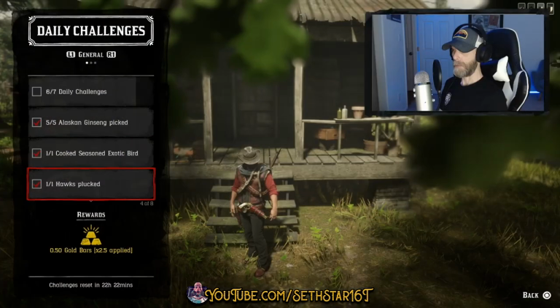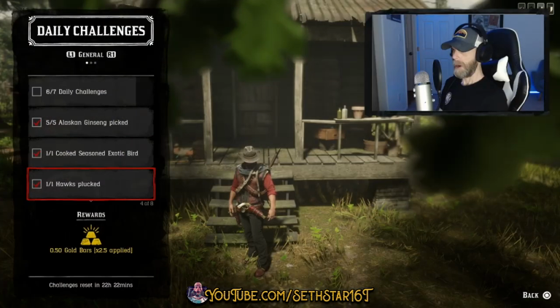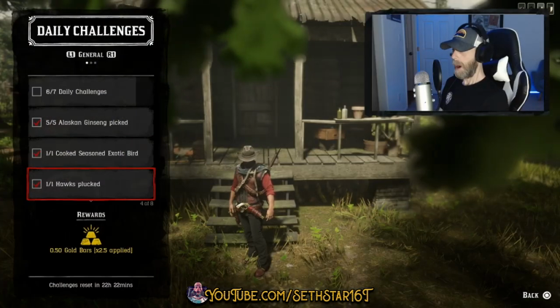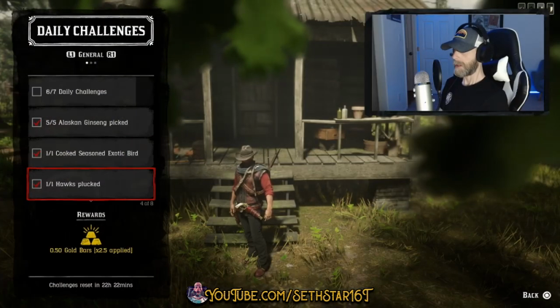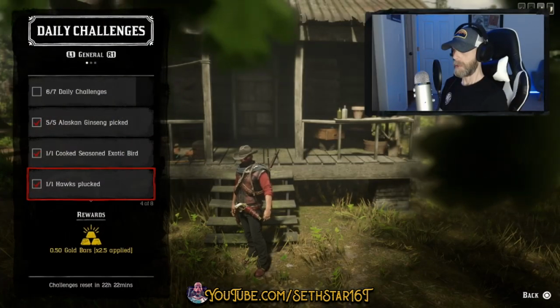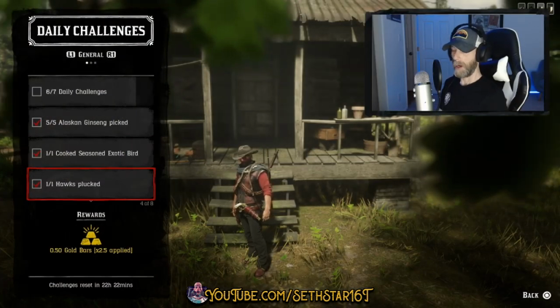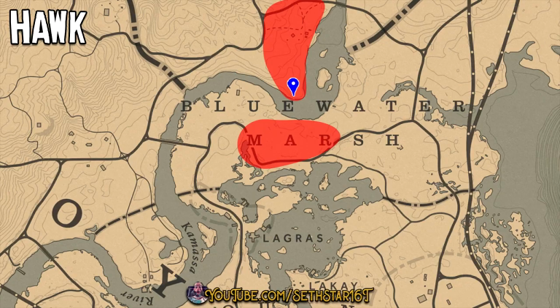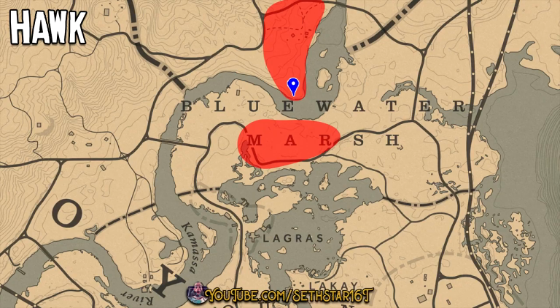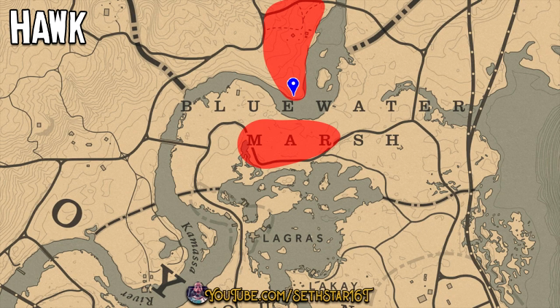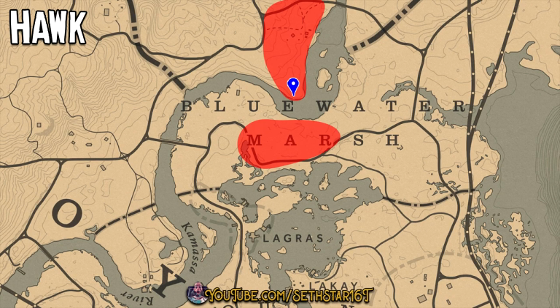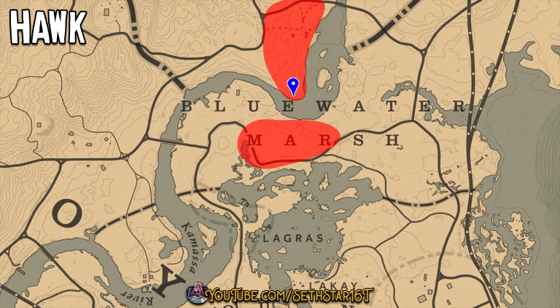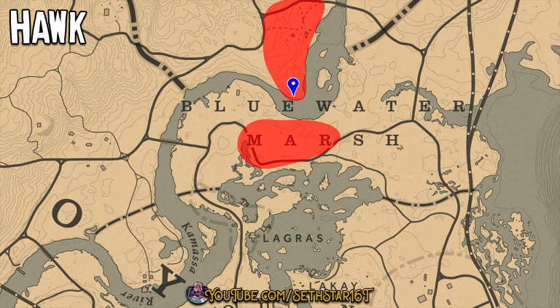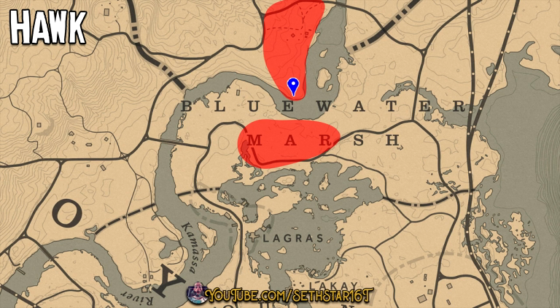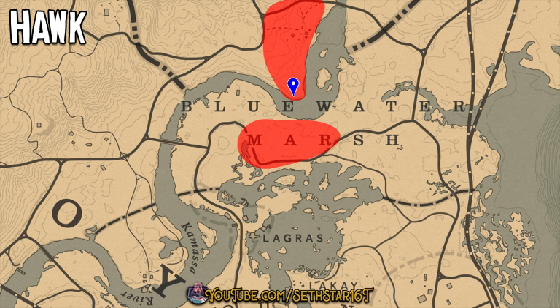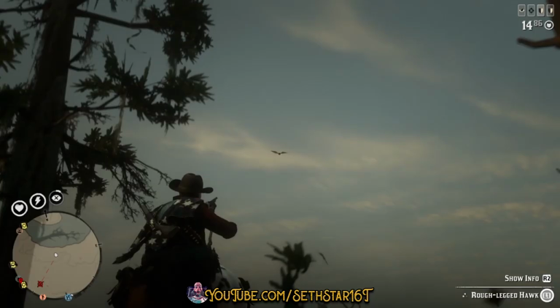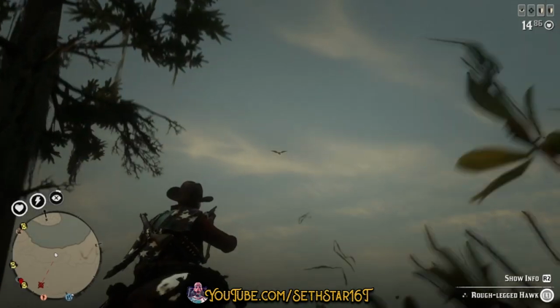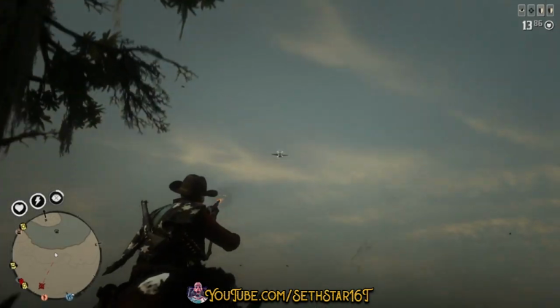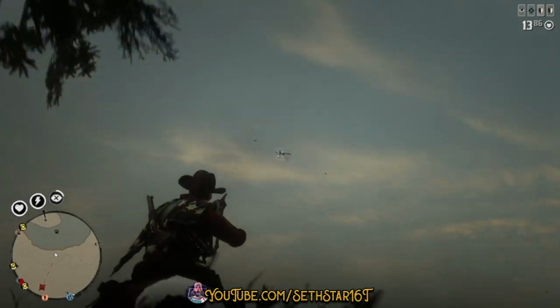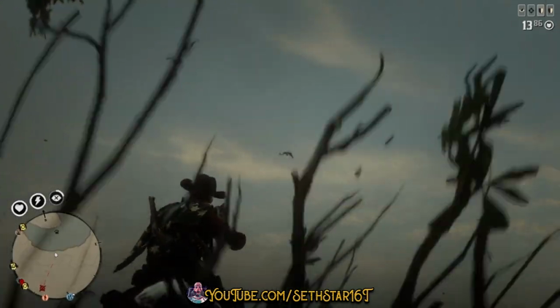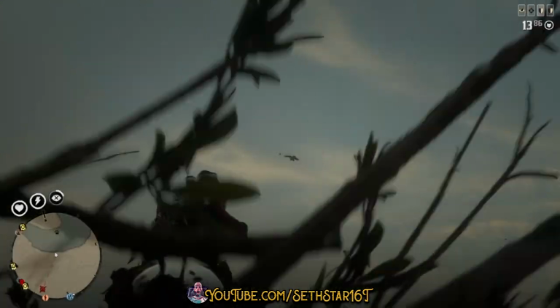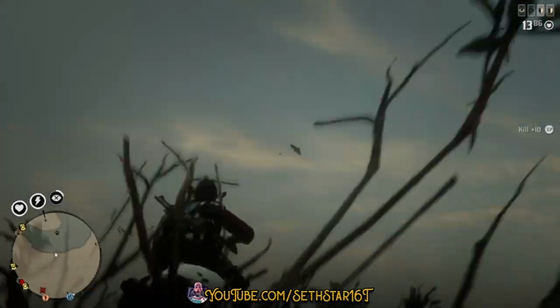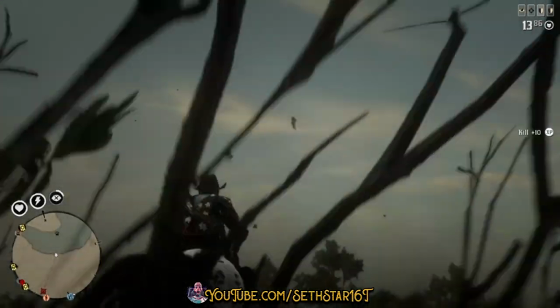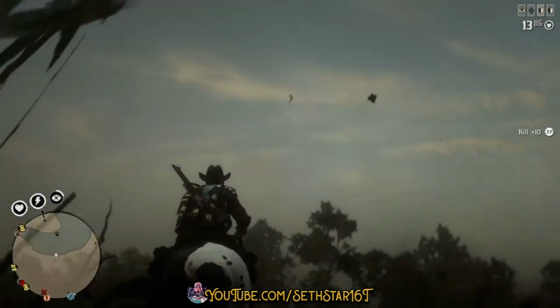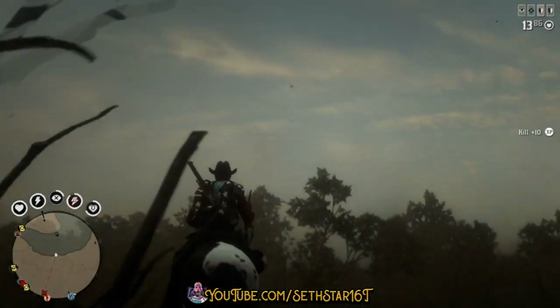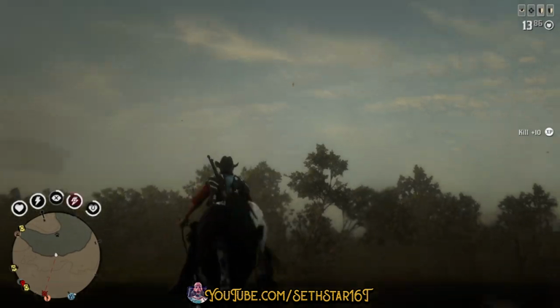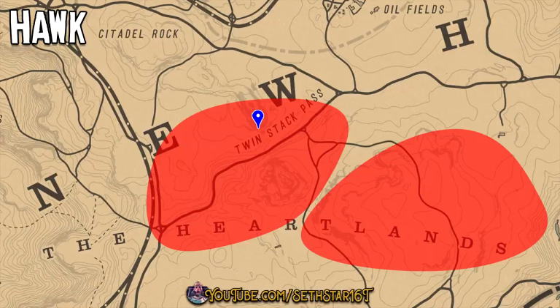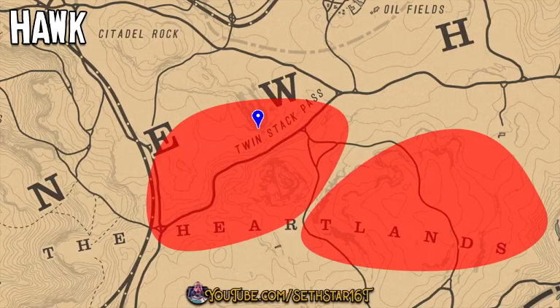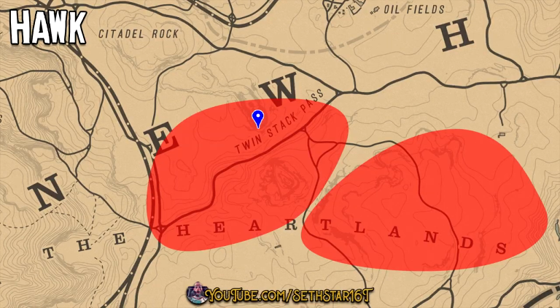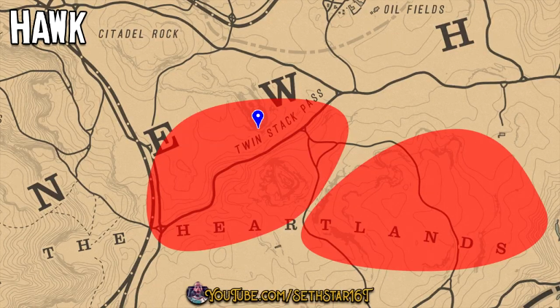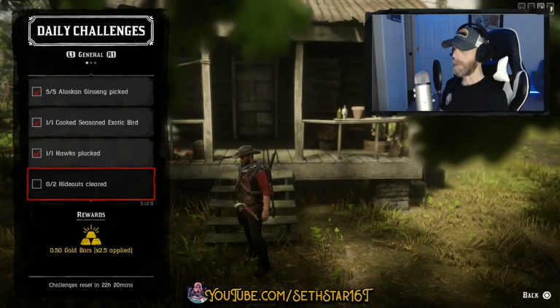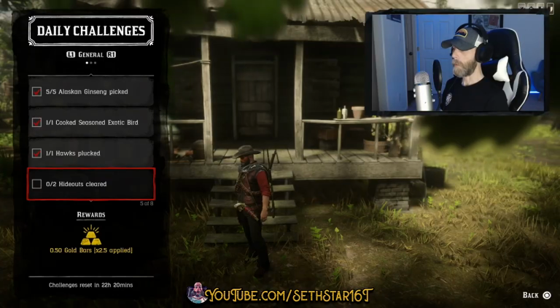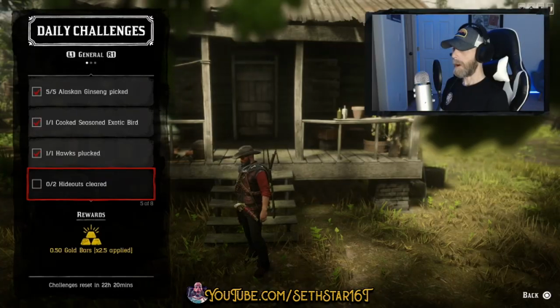Number 3: Hawks Plucked. My preferred hunting location for the day is just north of La Grasse, but you may have better luck in the heartlands.